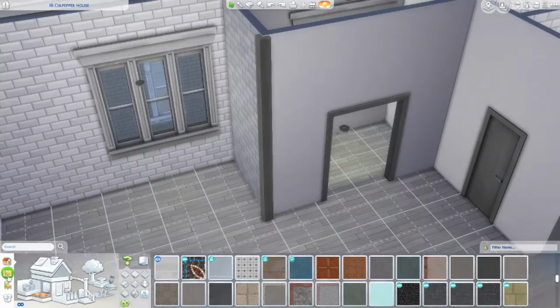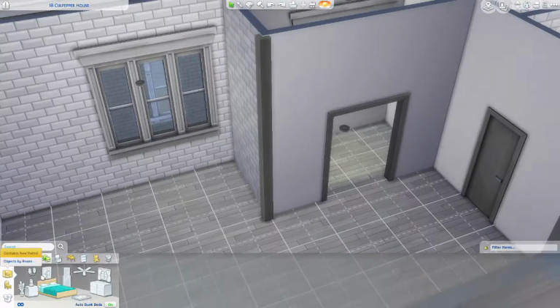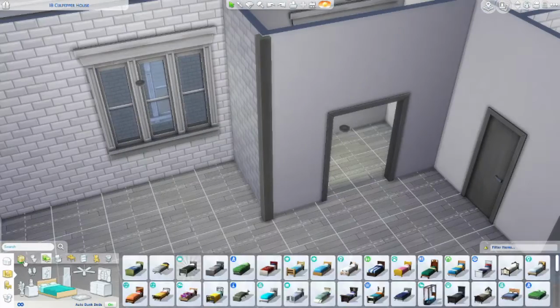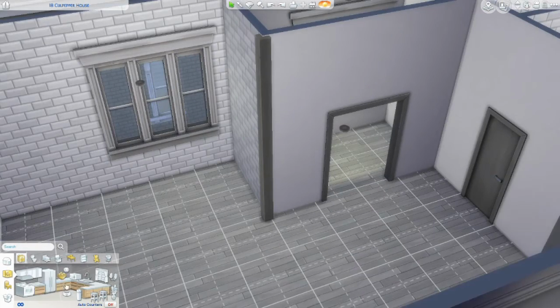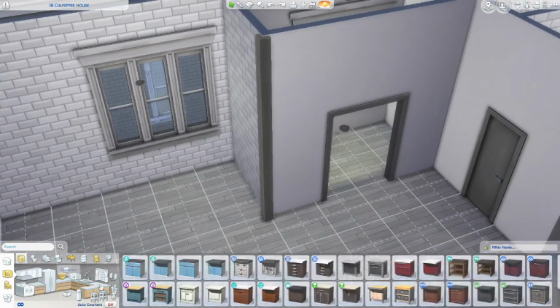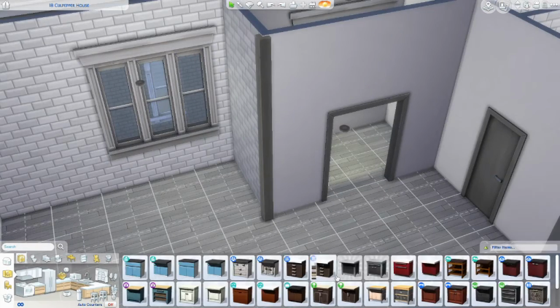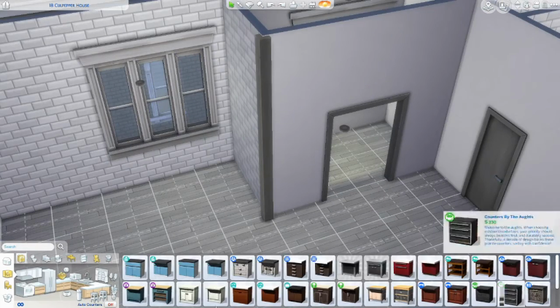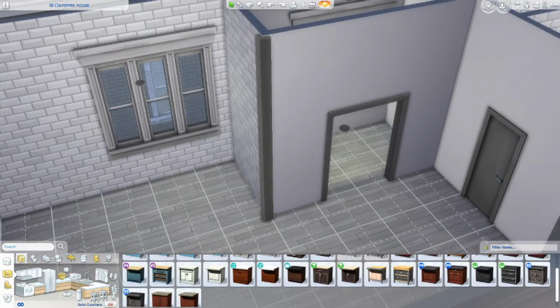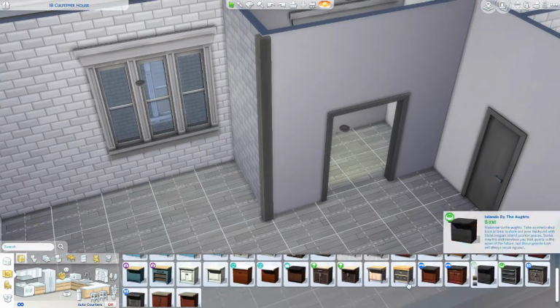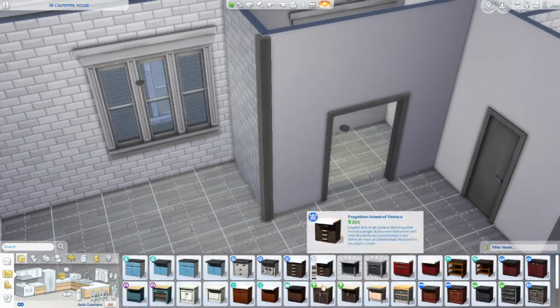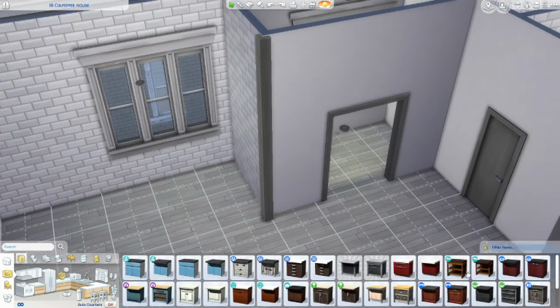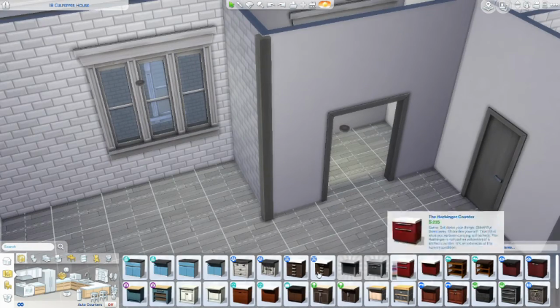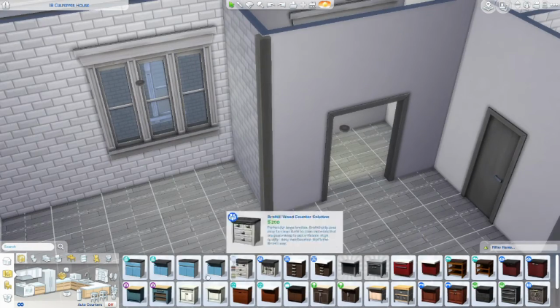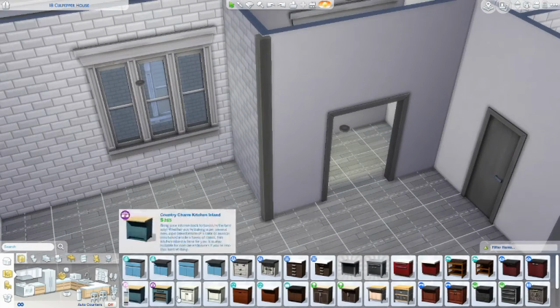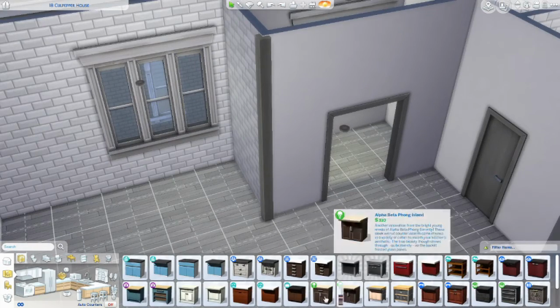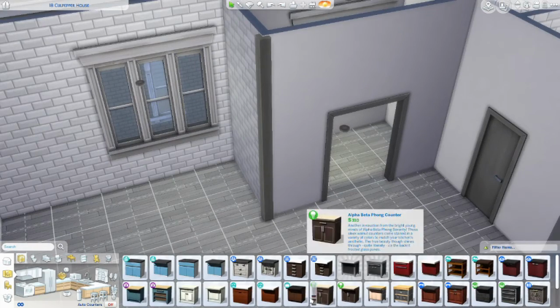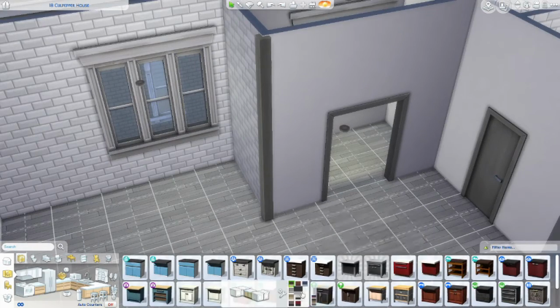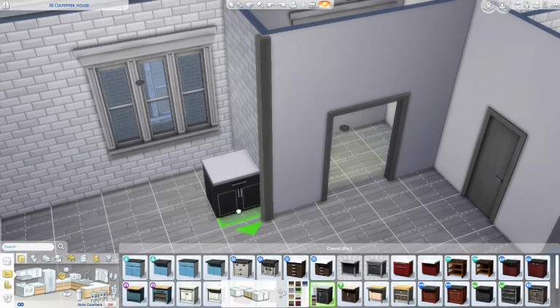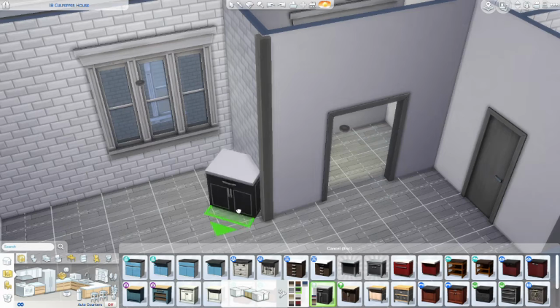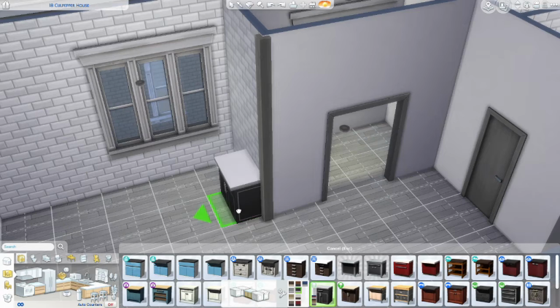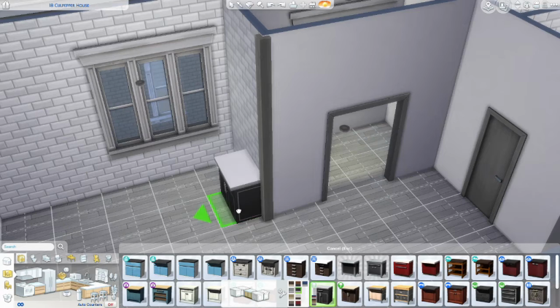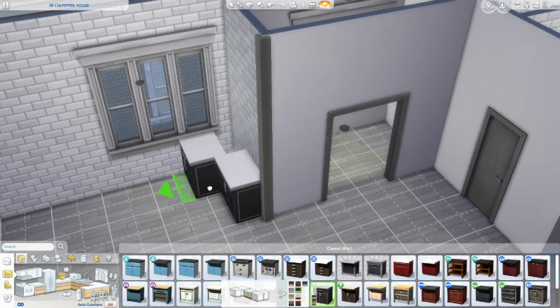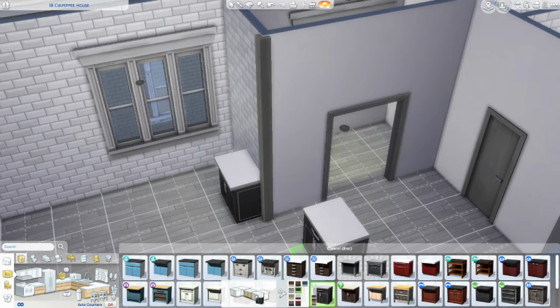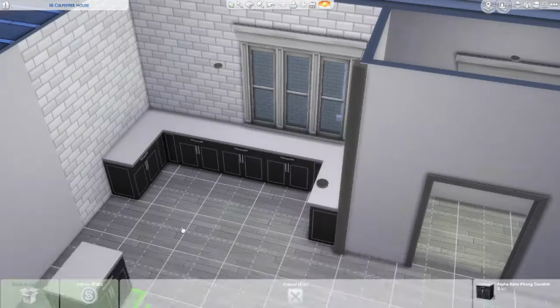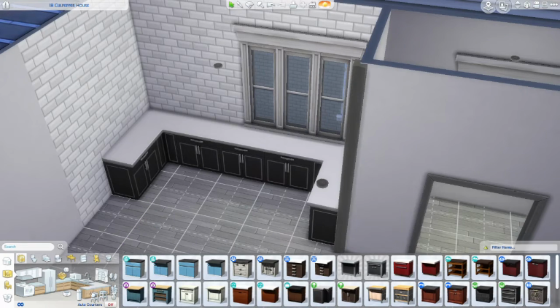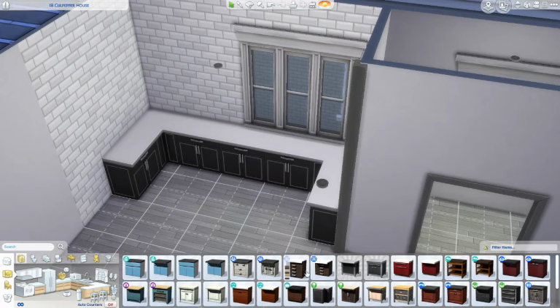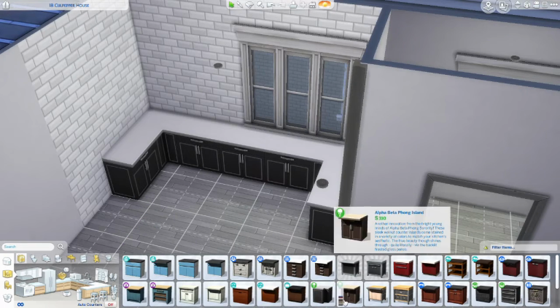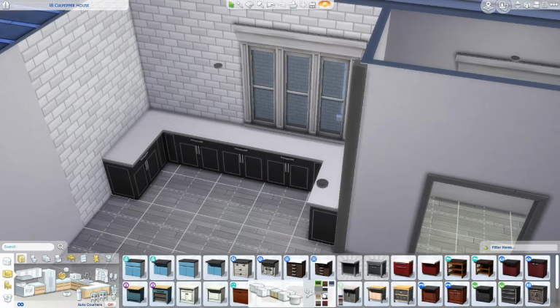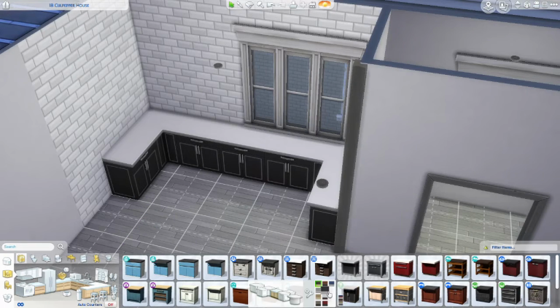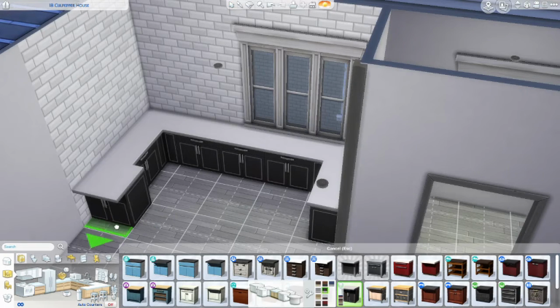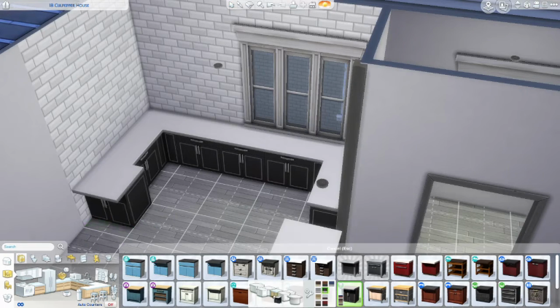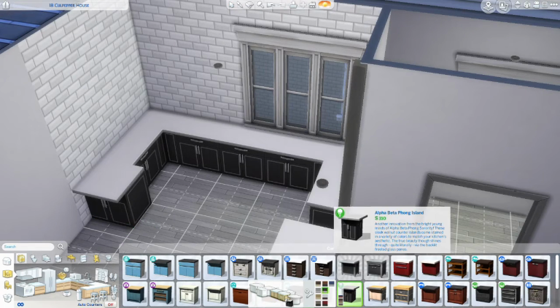Hi, I am Claire. Welcome back to my channel. For this video, I am redesigning the 18 Culpepper House in The Sims 4.